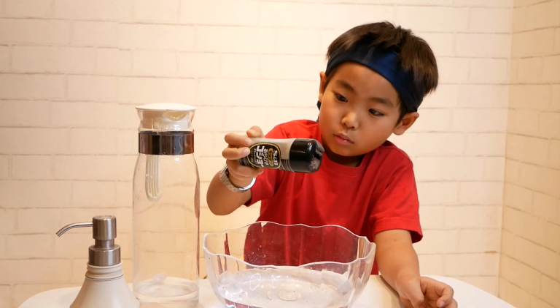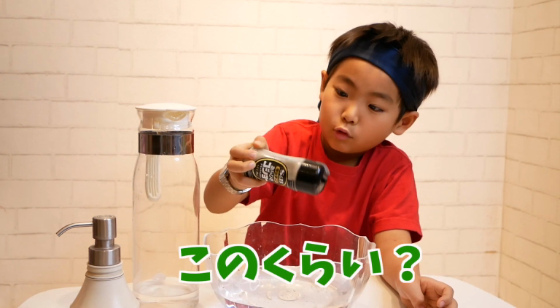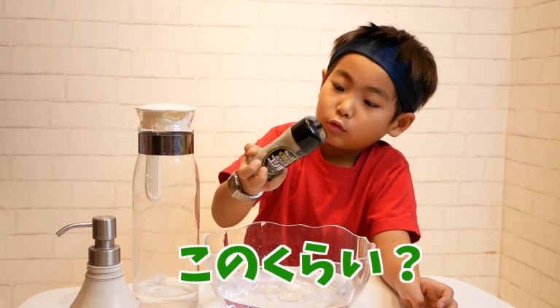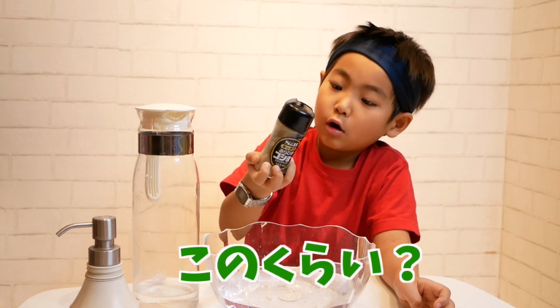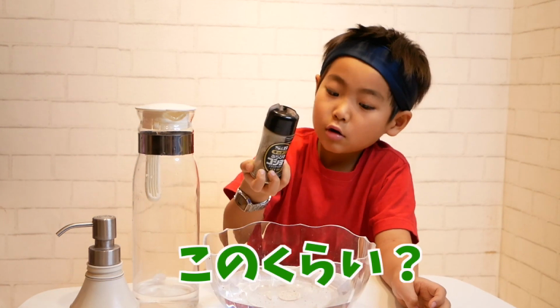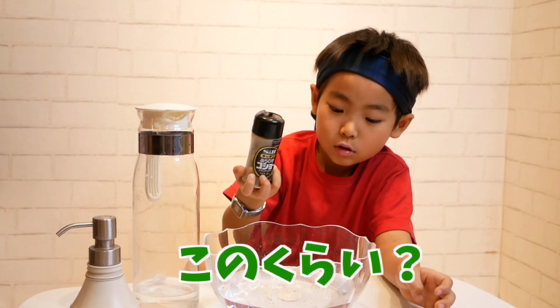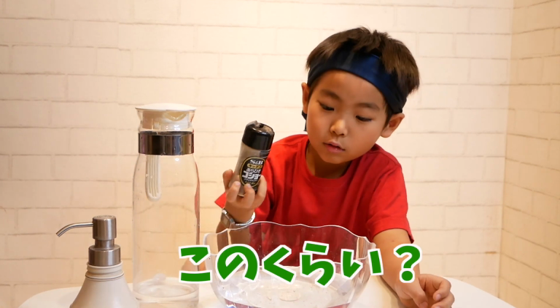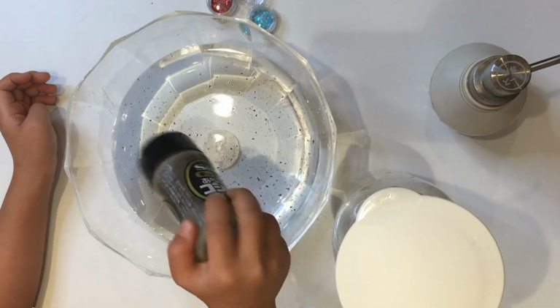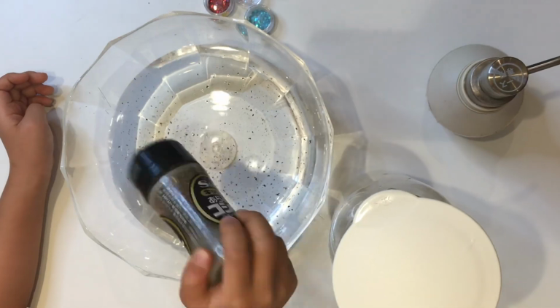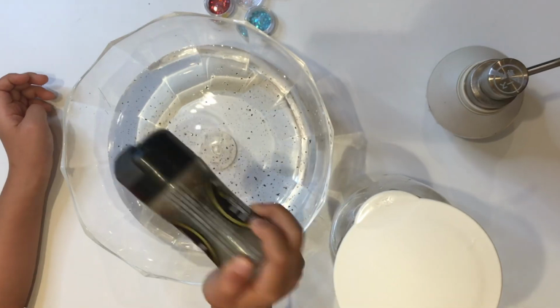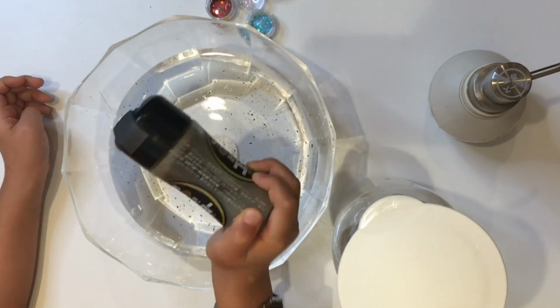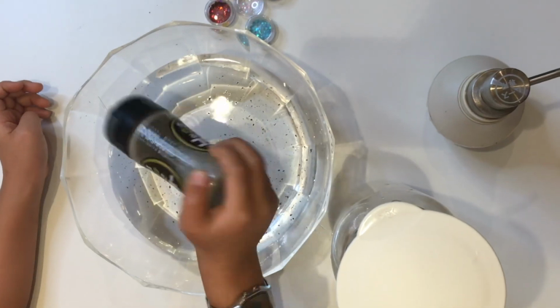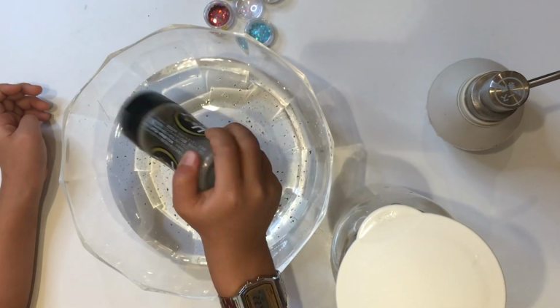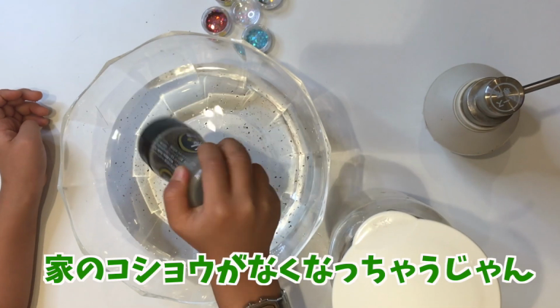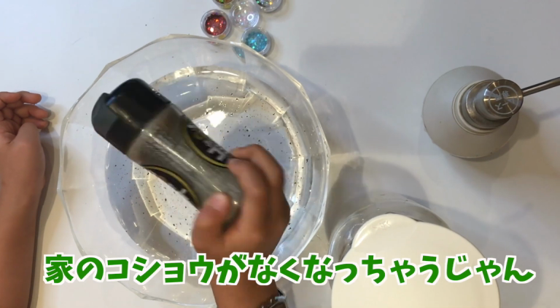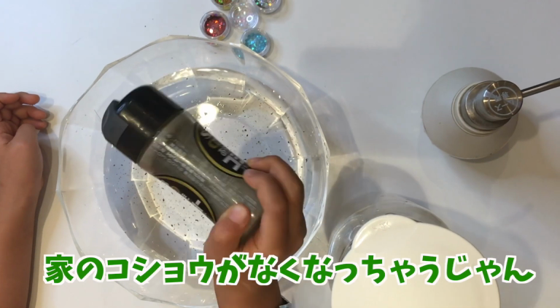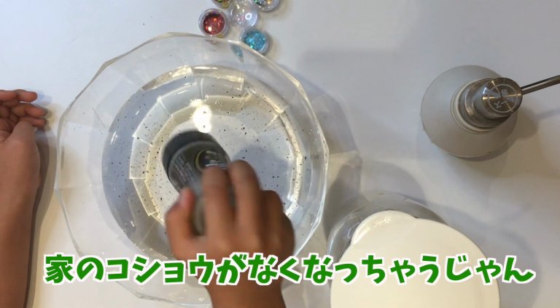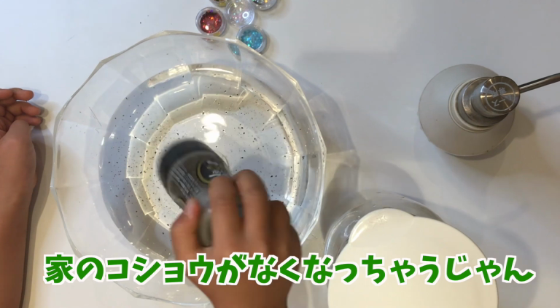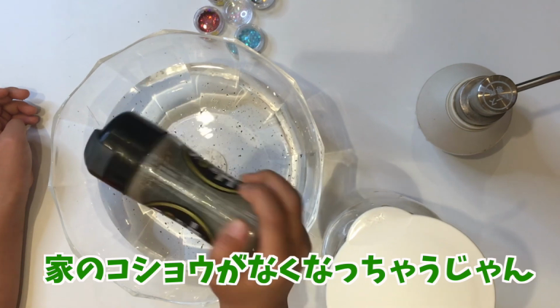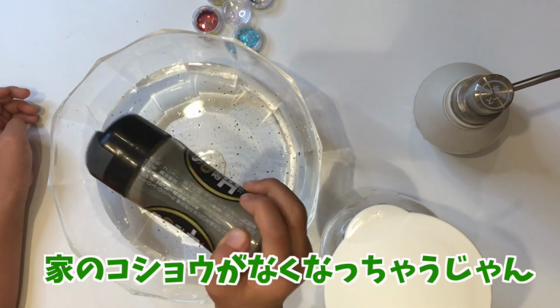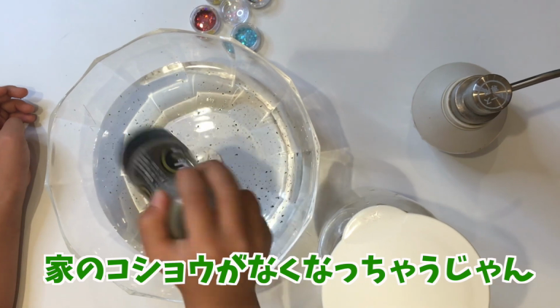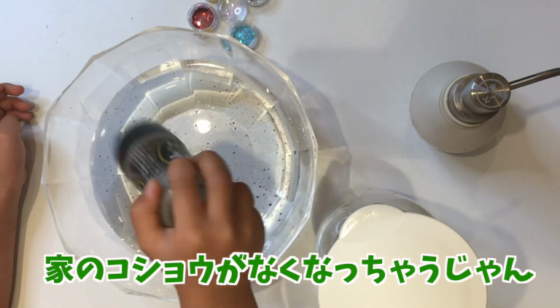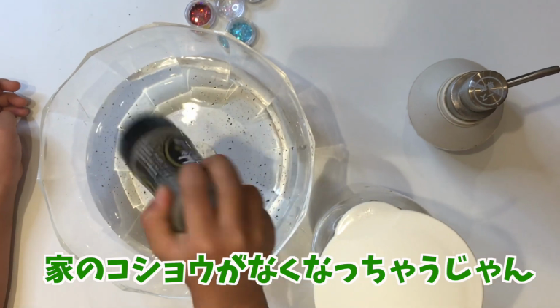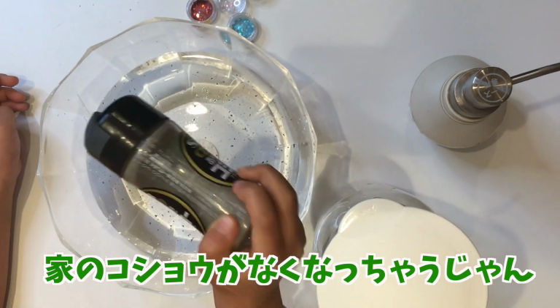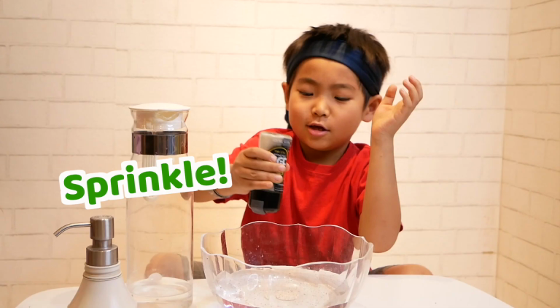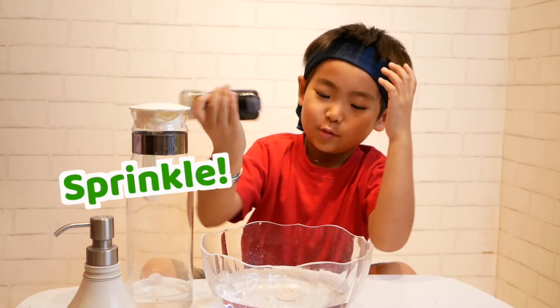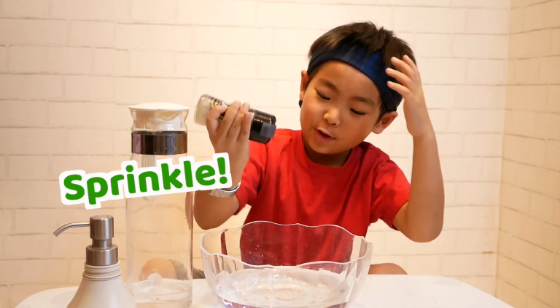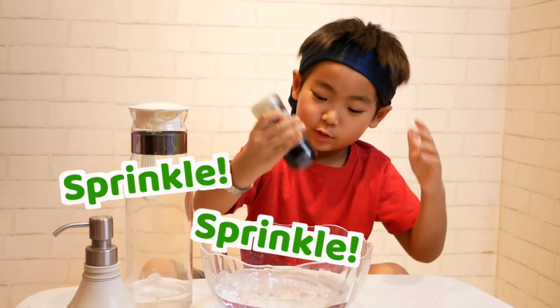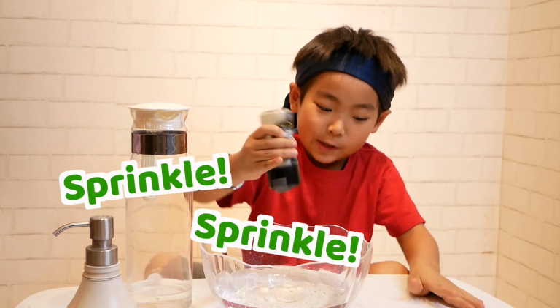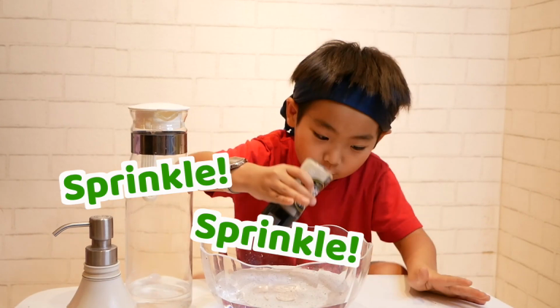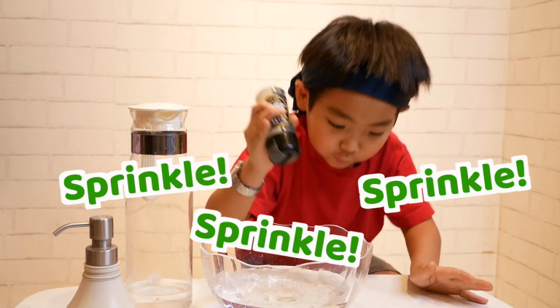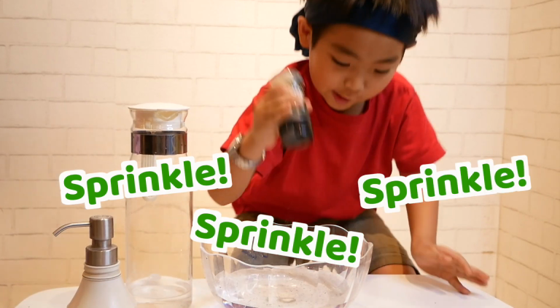What do you think? Sprinkle, sprinkle, sprinkle!